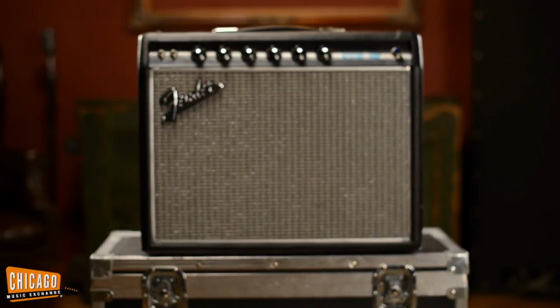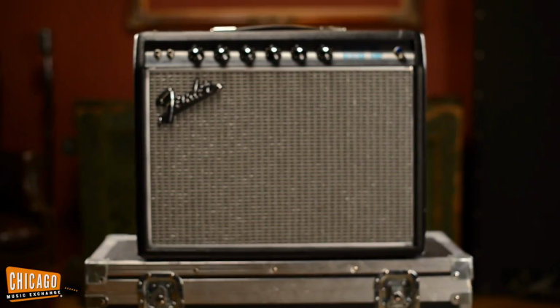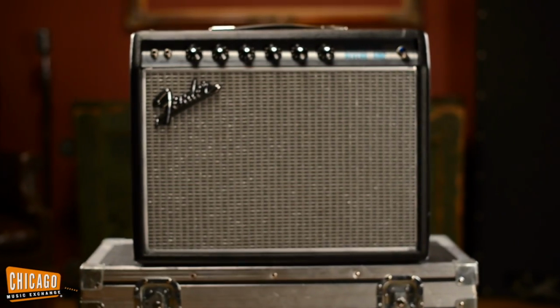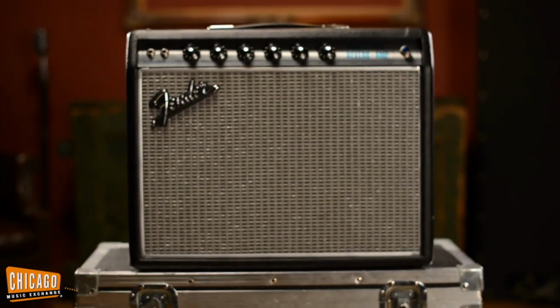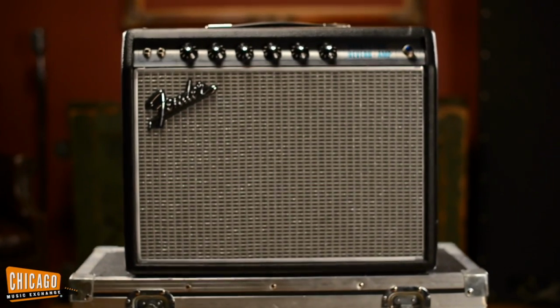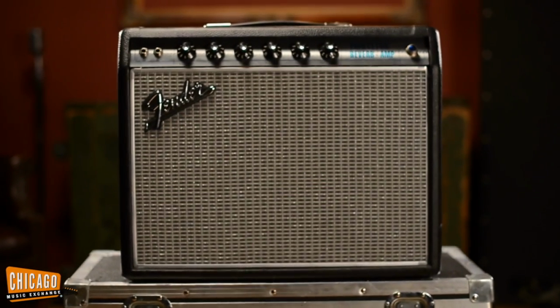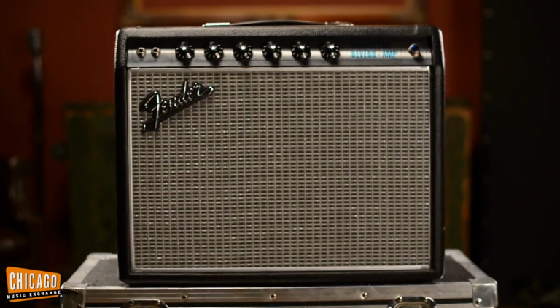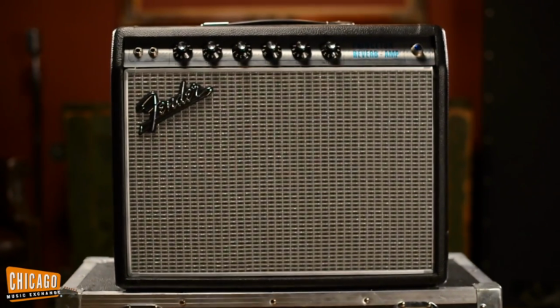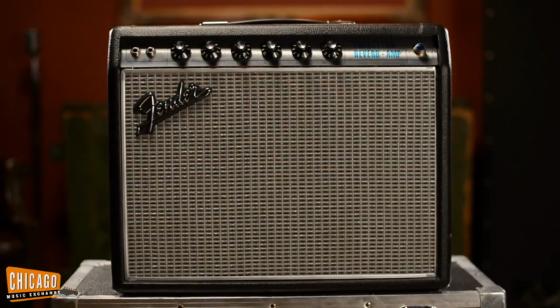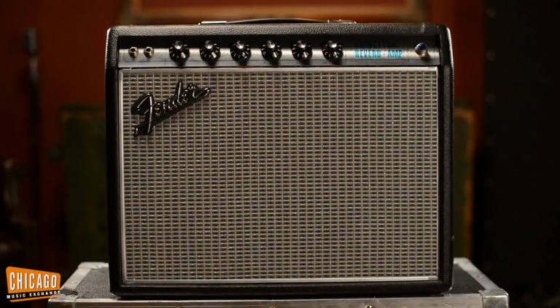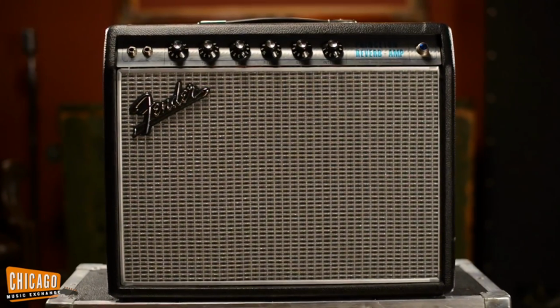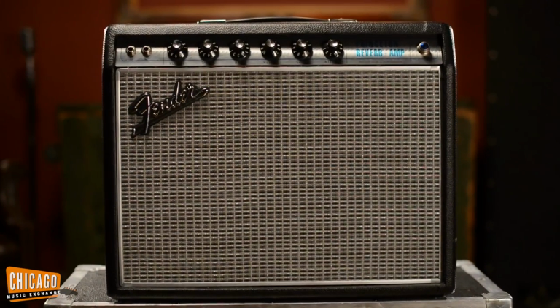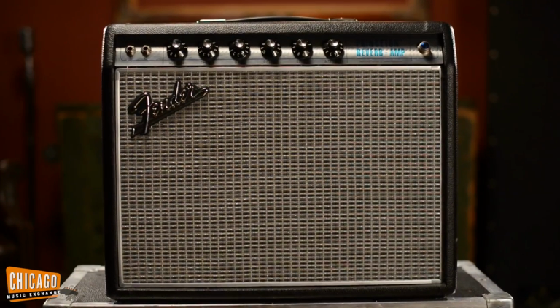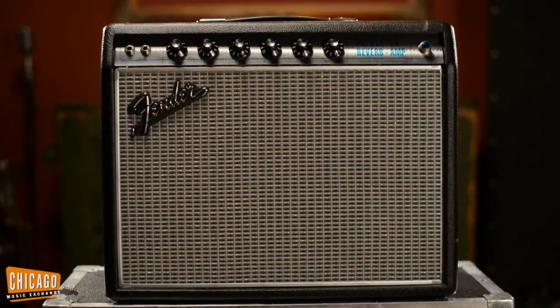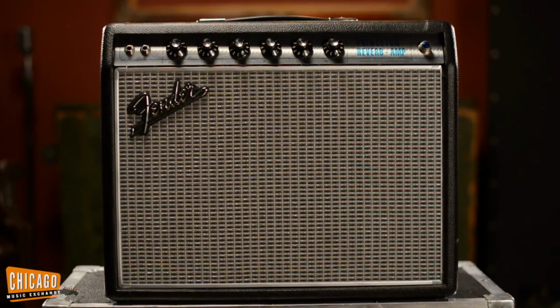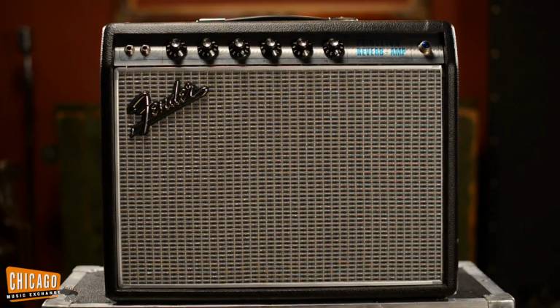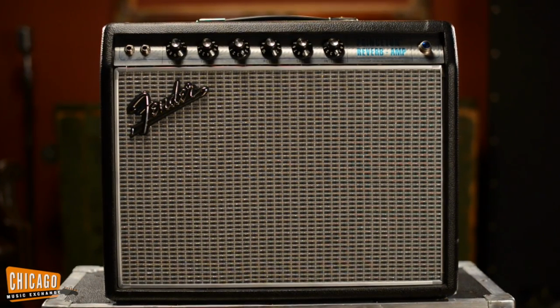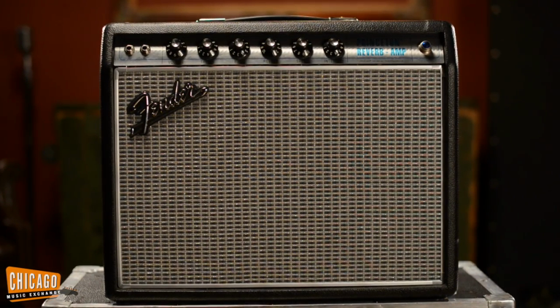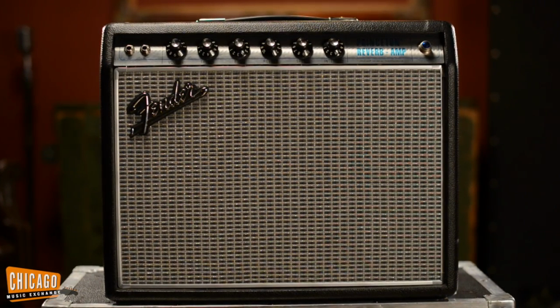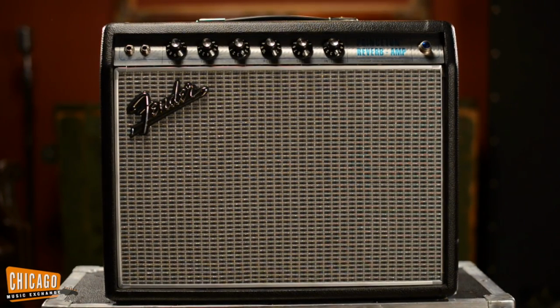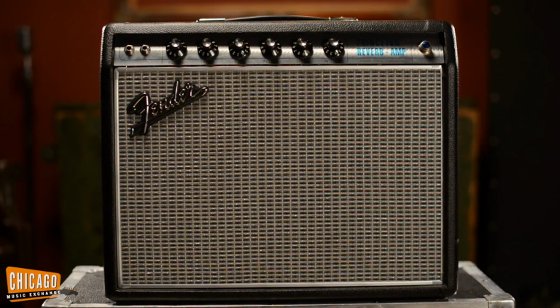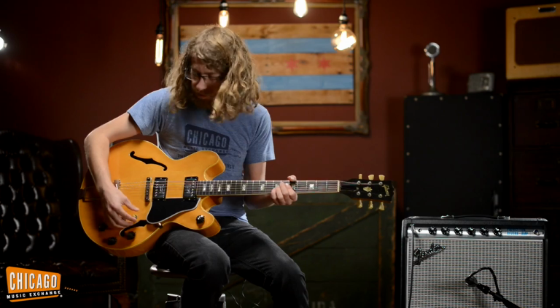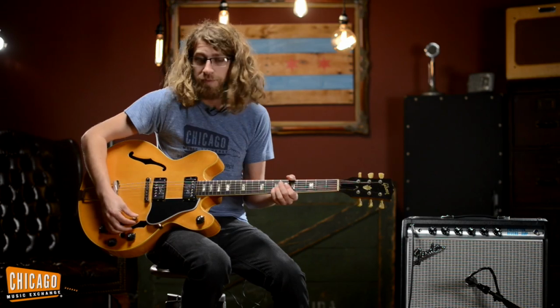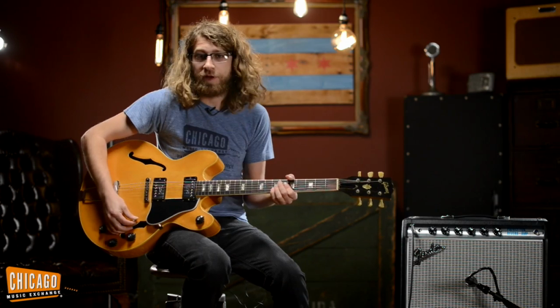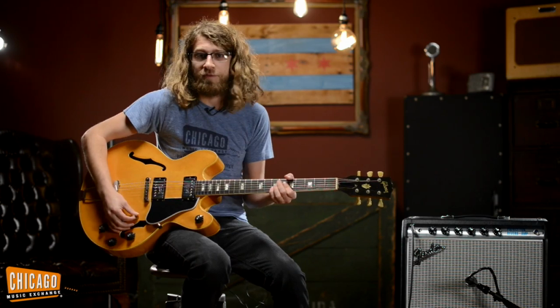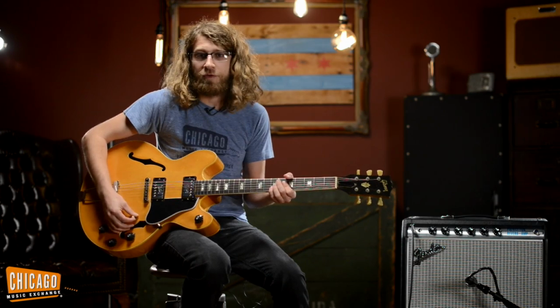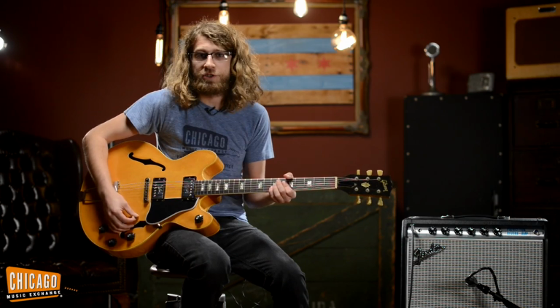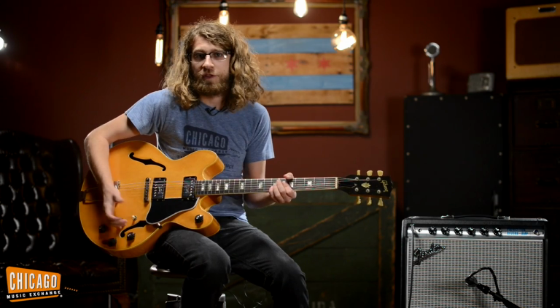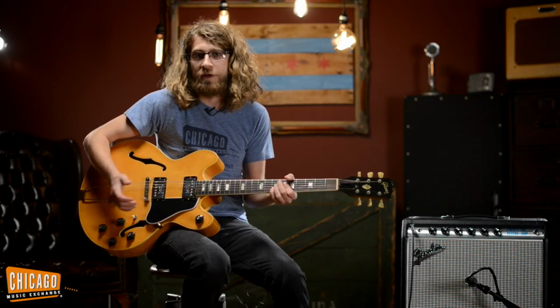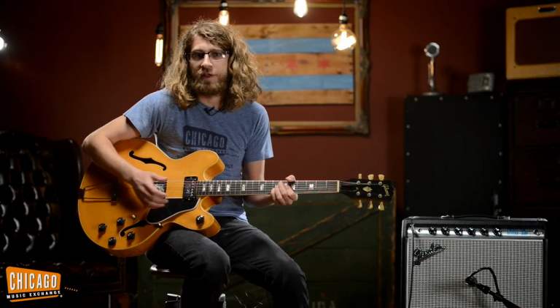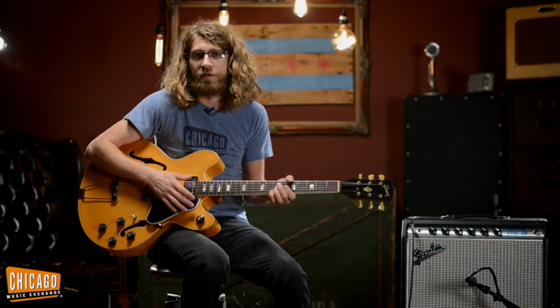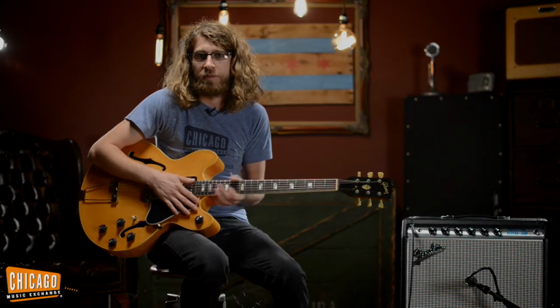Today I'm playing it through one of the Fender Princeton Reverb Reissues. We're going to plug it in, try a couple different pickup configurations, and see how it sounds.